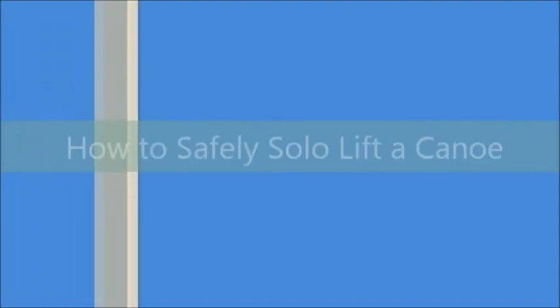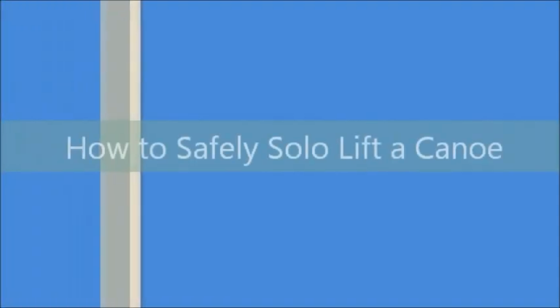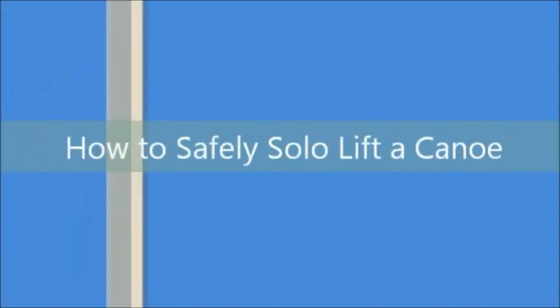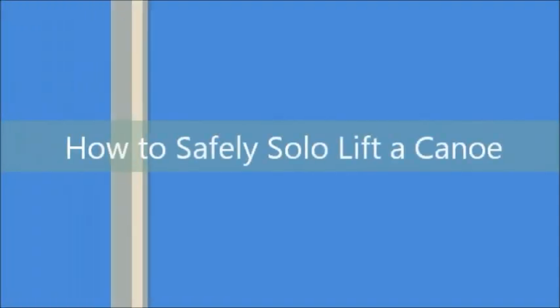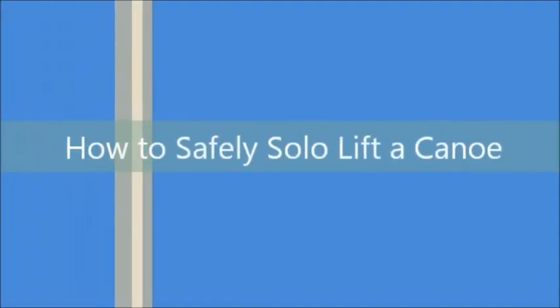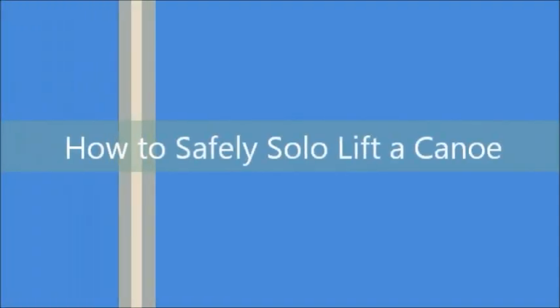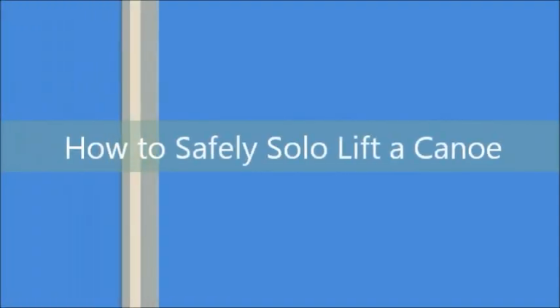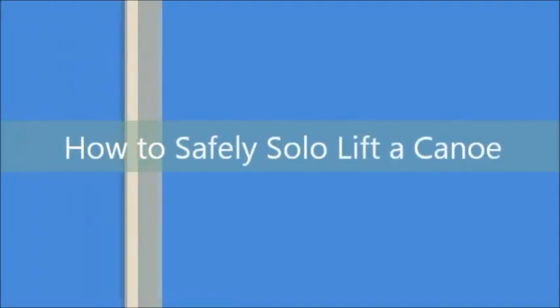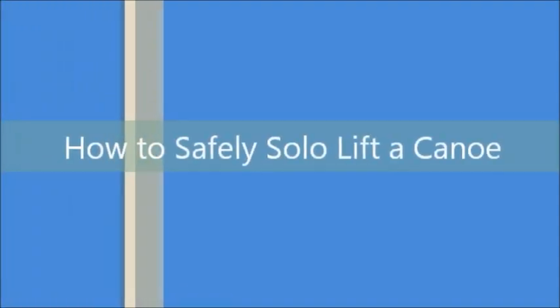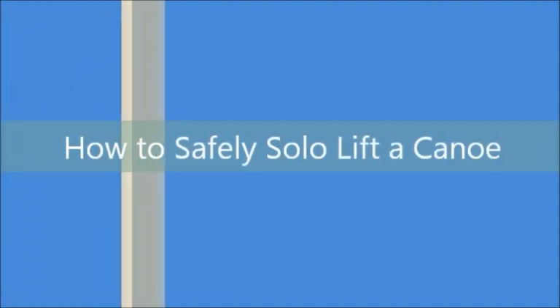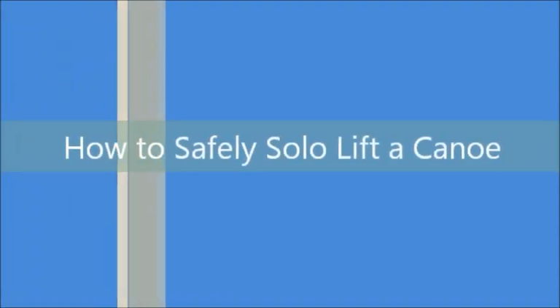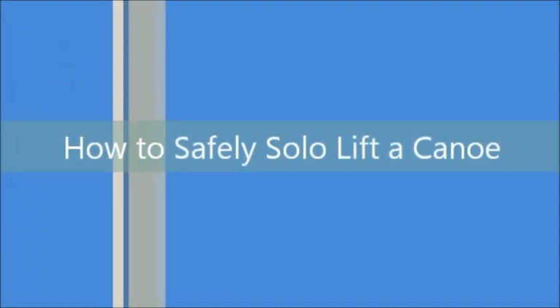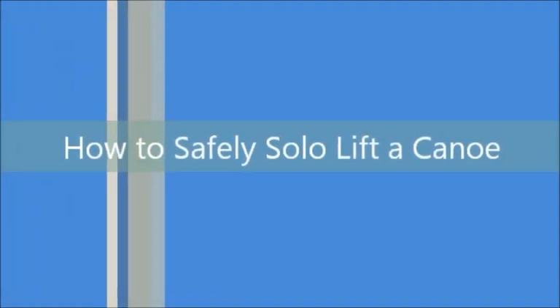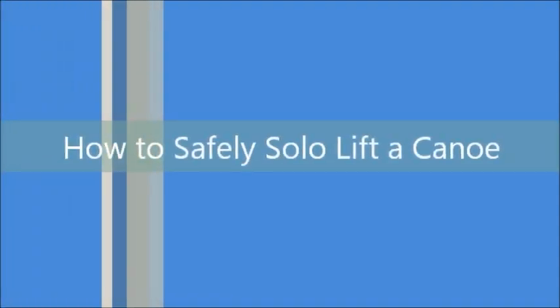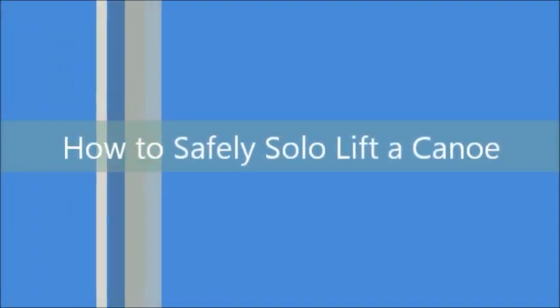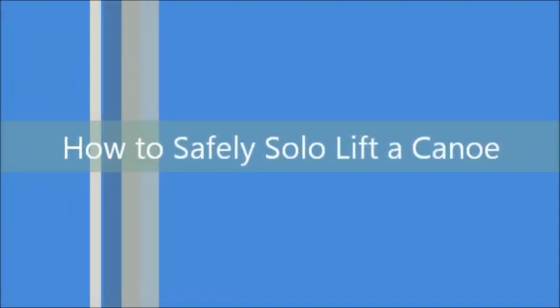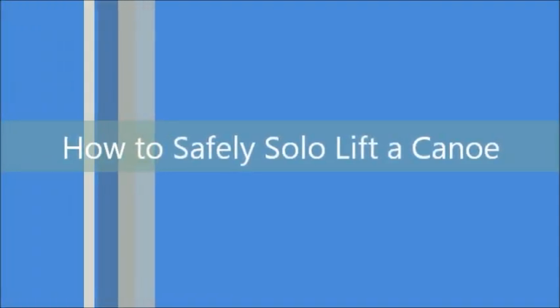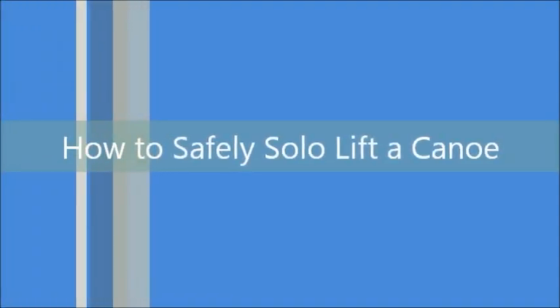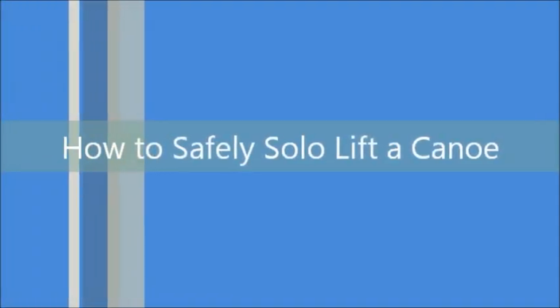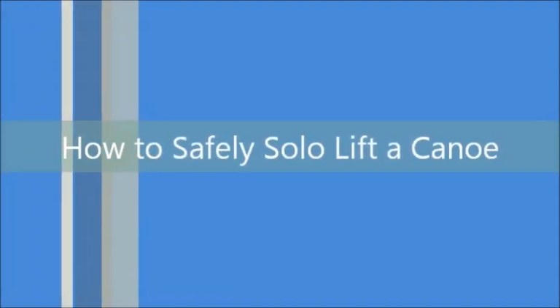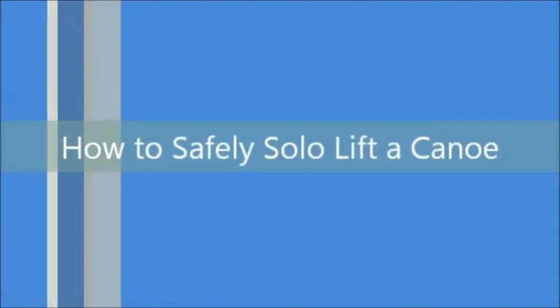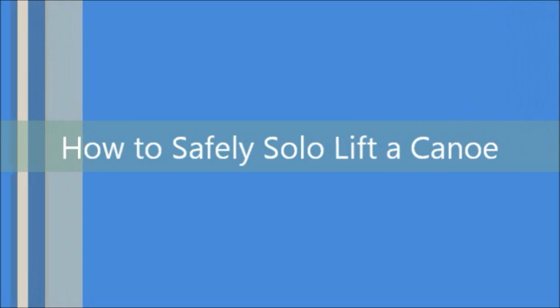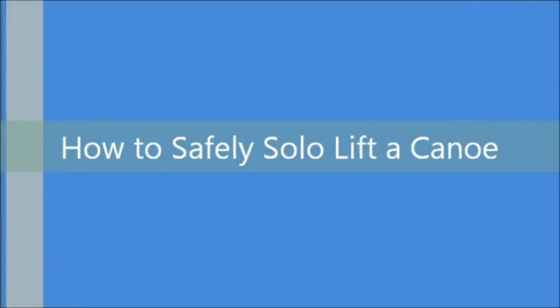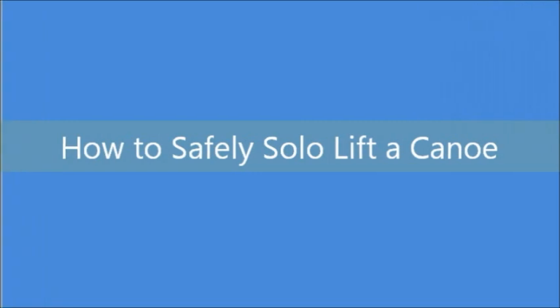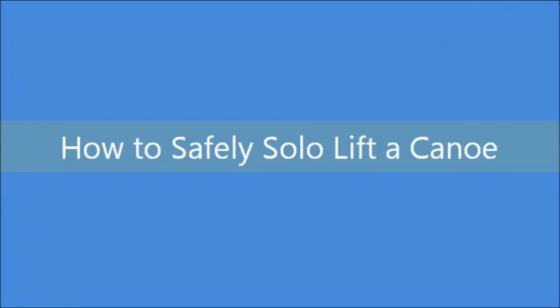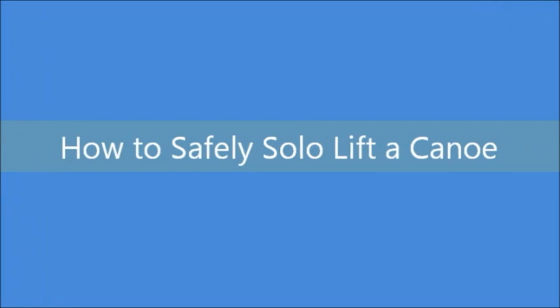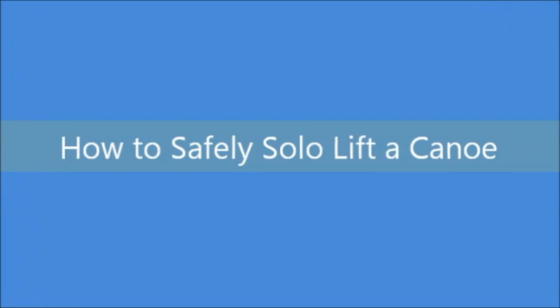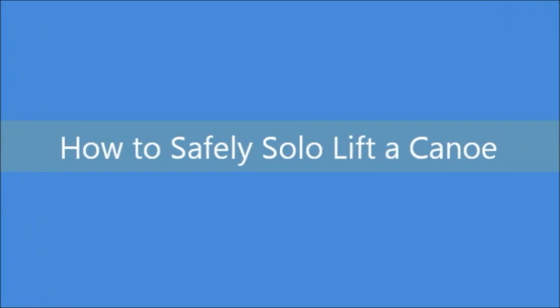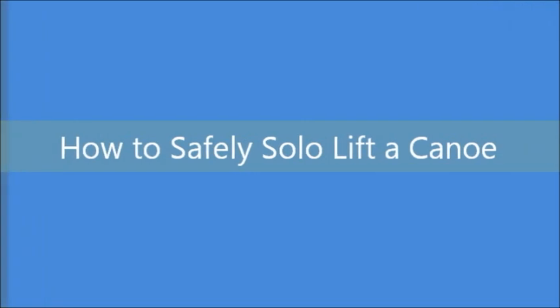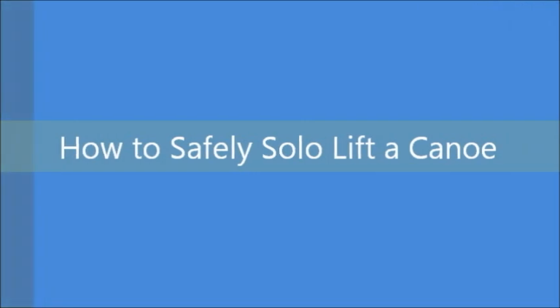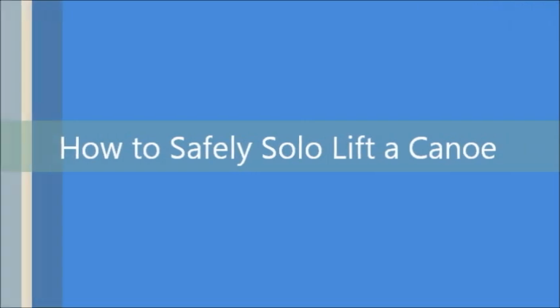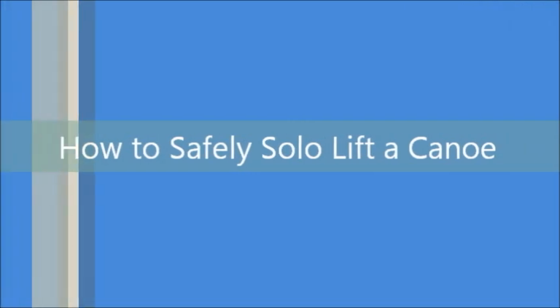In this video, we will be demonstrating step-by-step techniques for safely solo lifting a canoe.